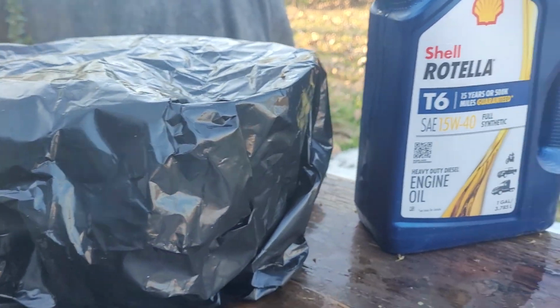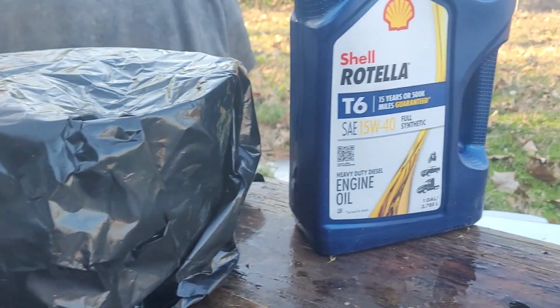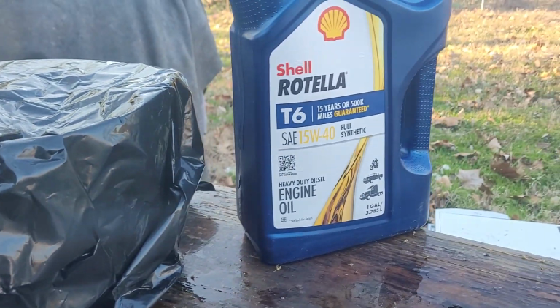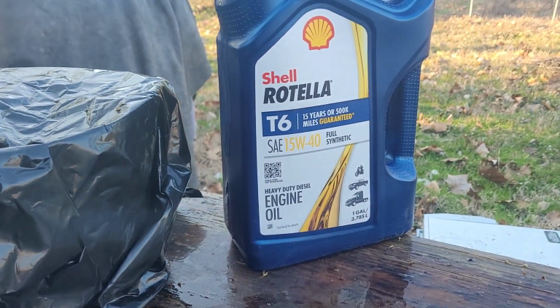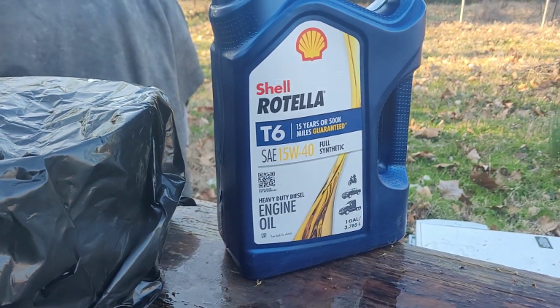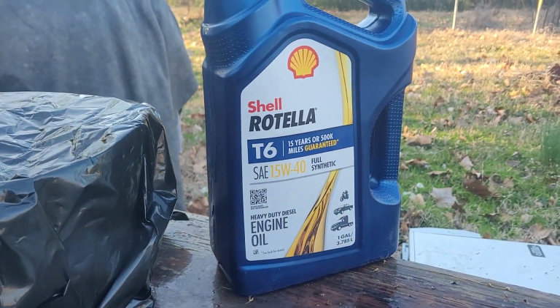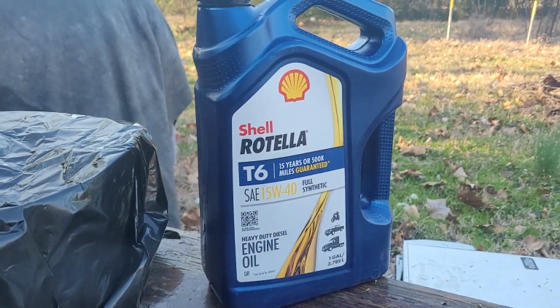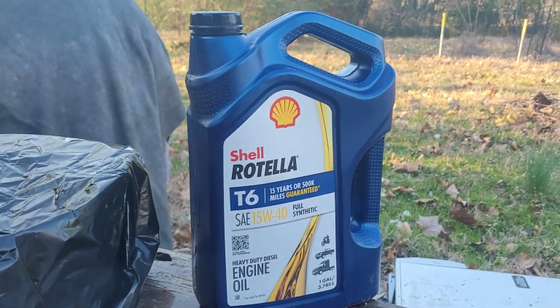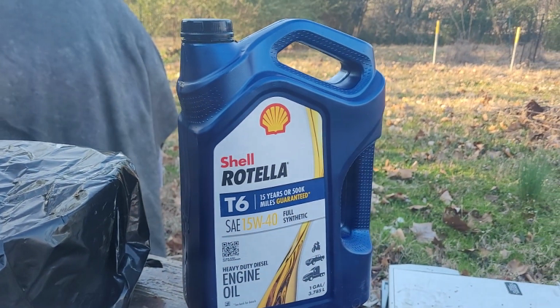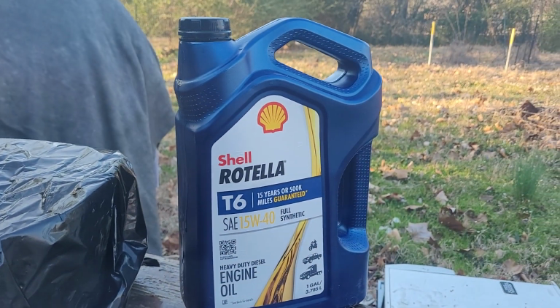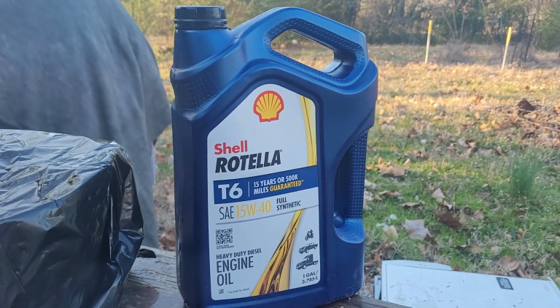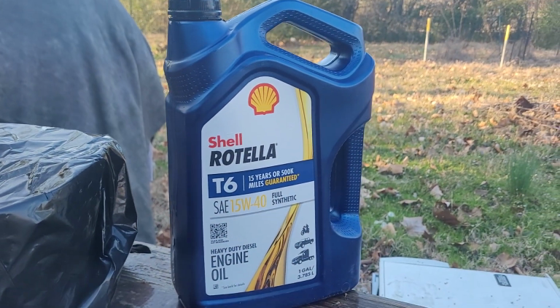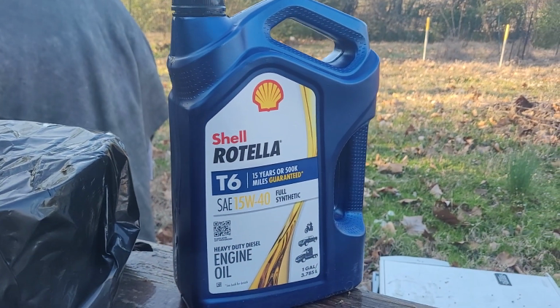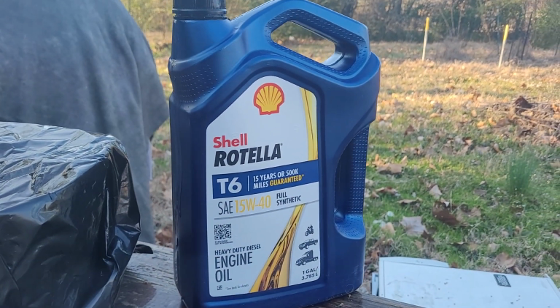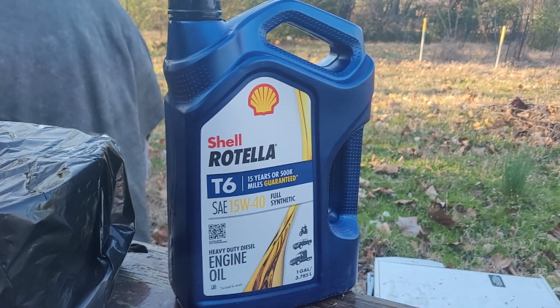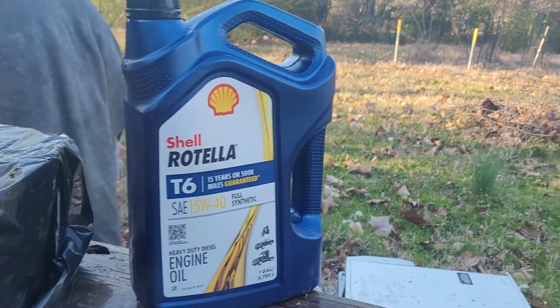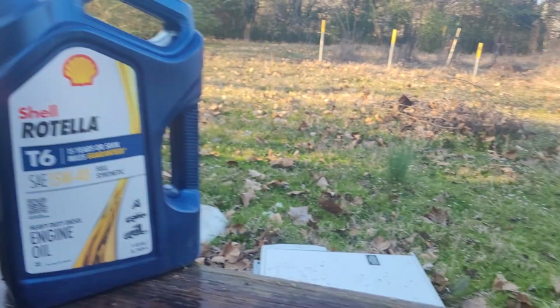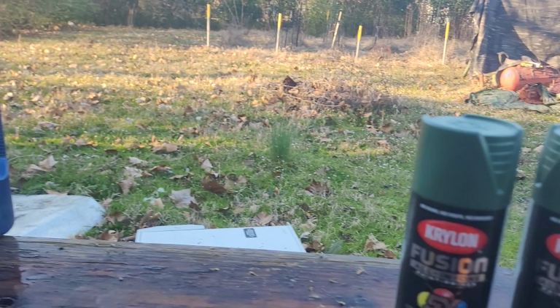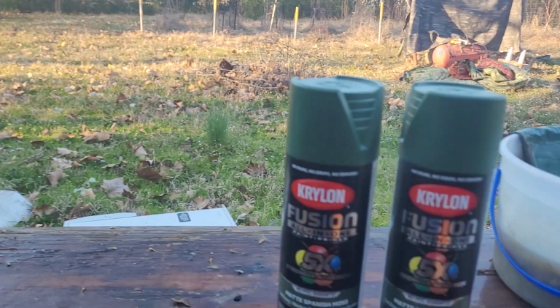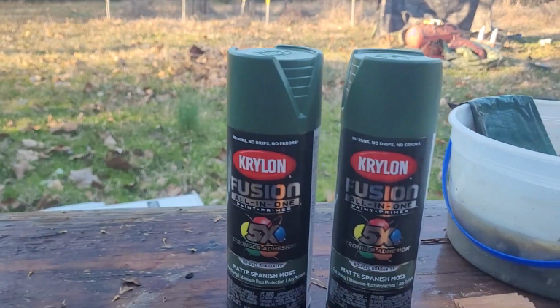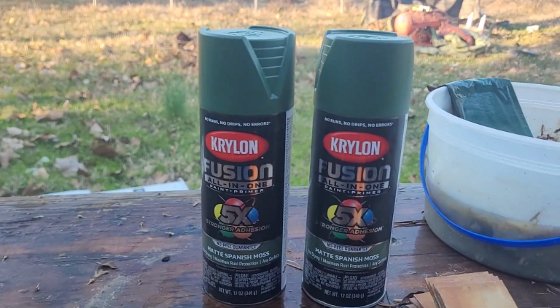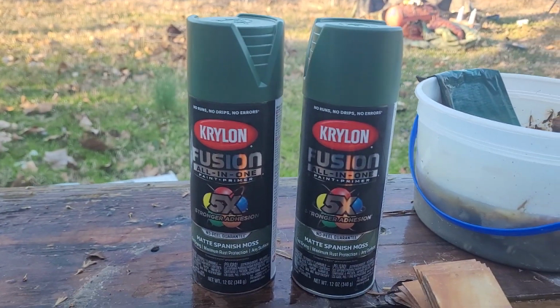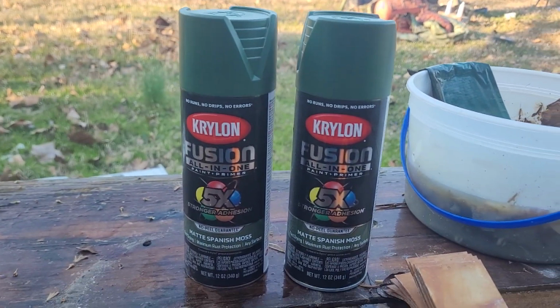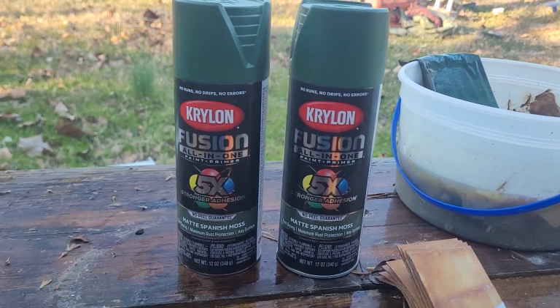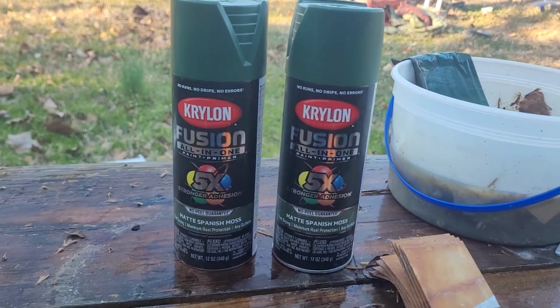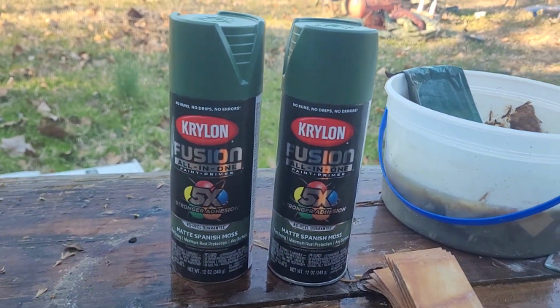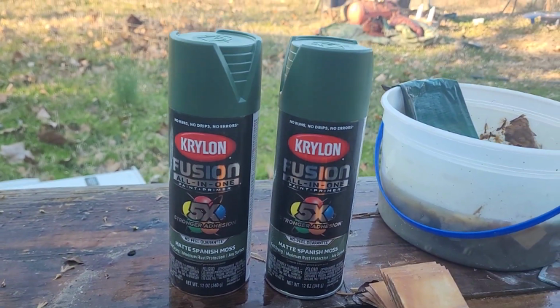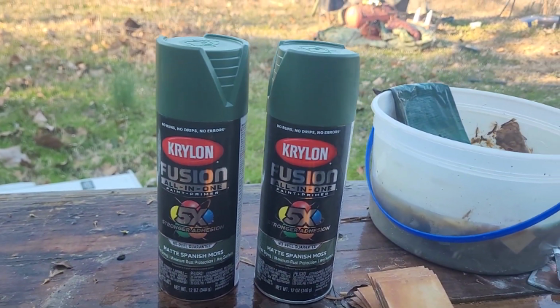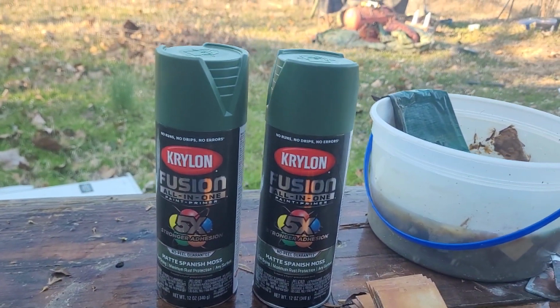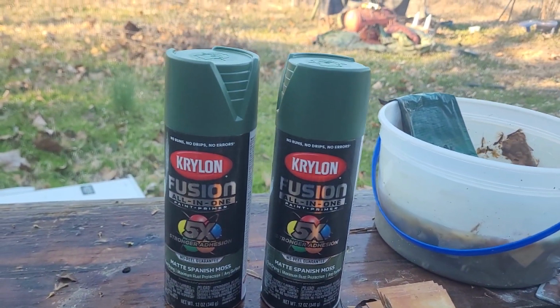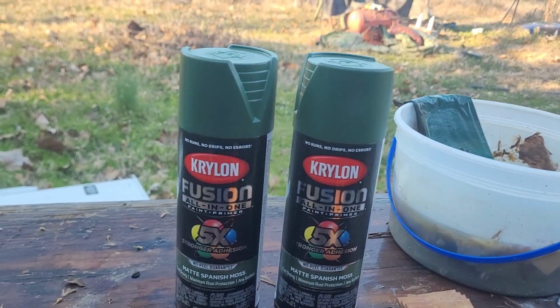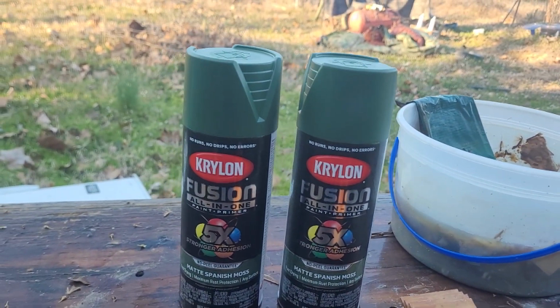I put all my oil in that container there and covered it up. Put some in there, got some saved in there. I got some paint right here.